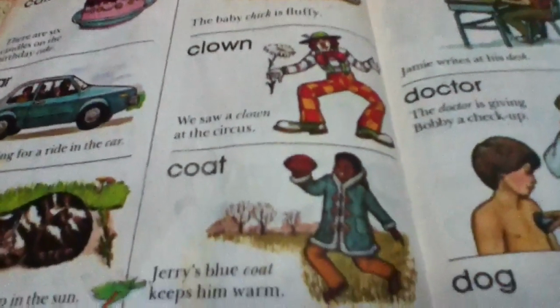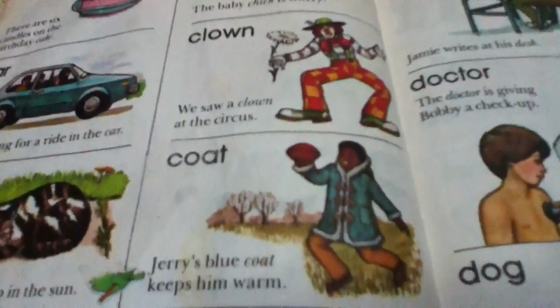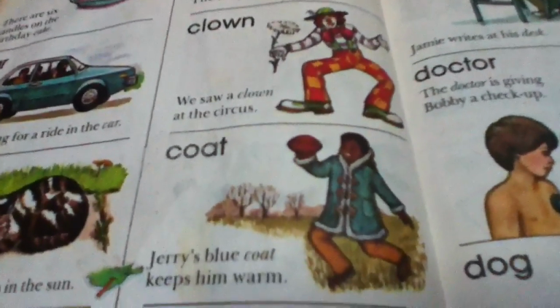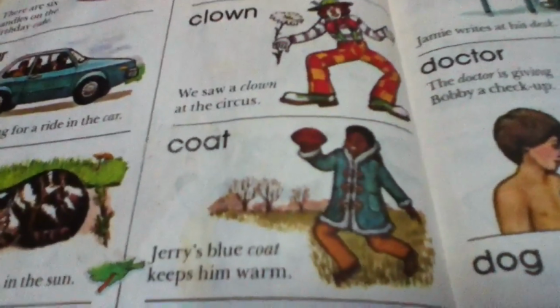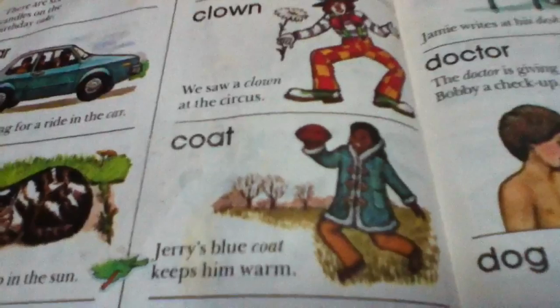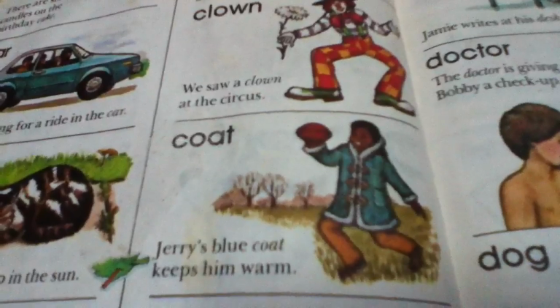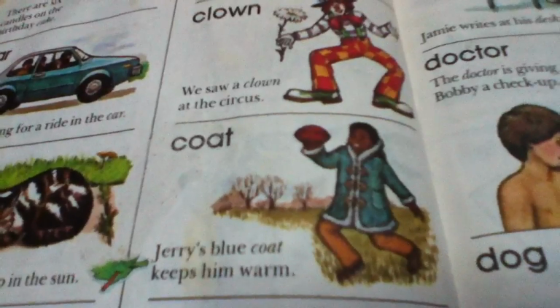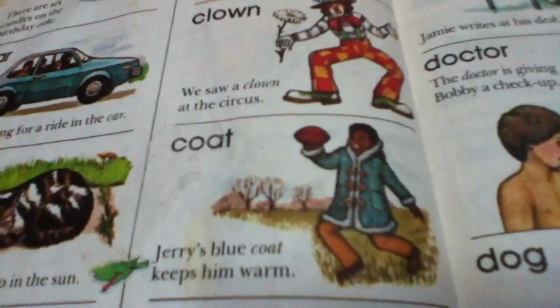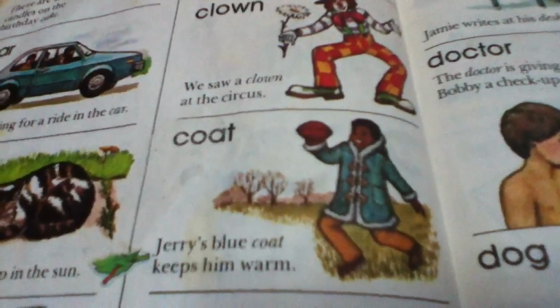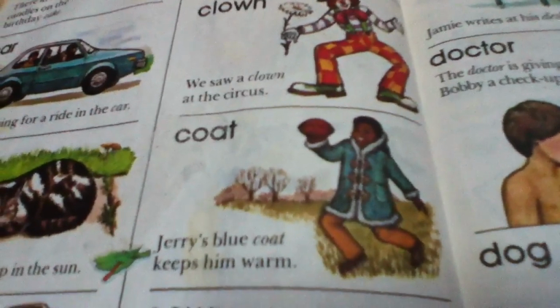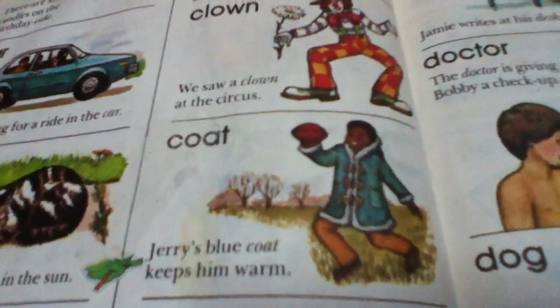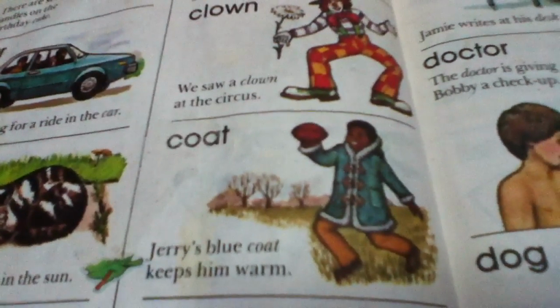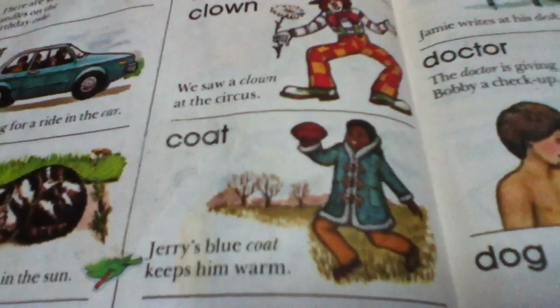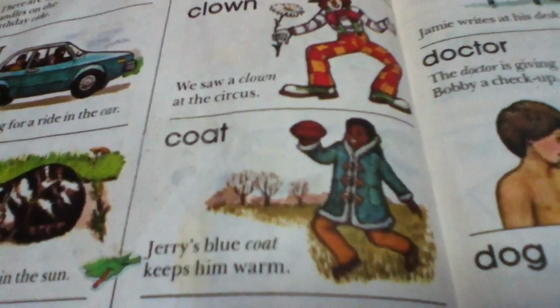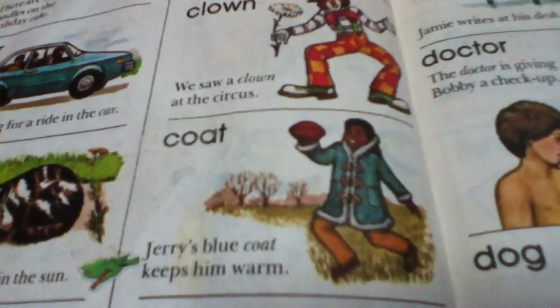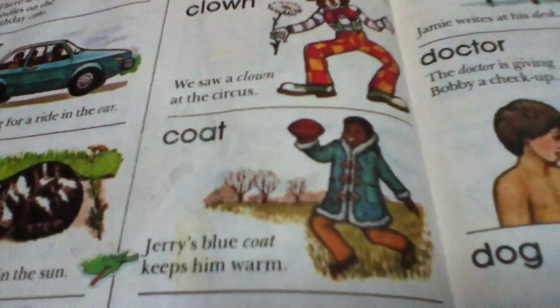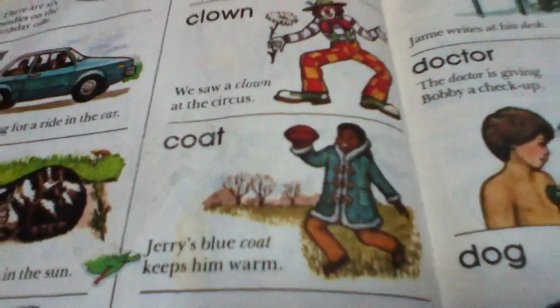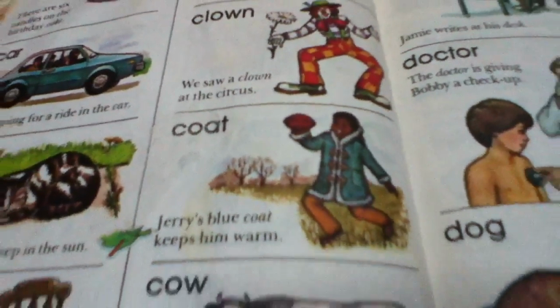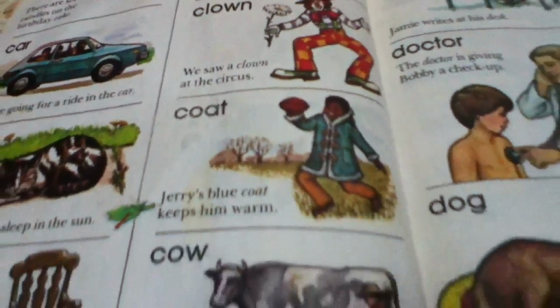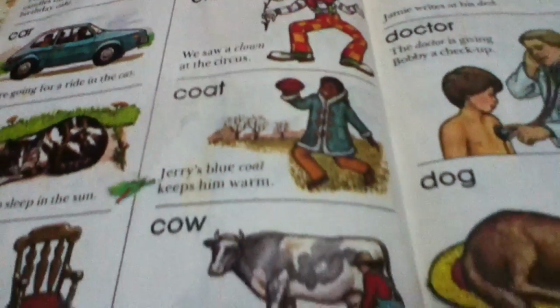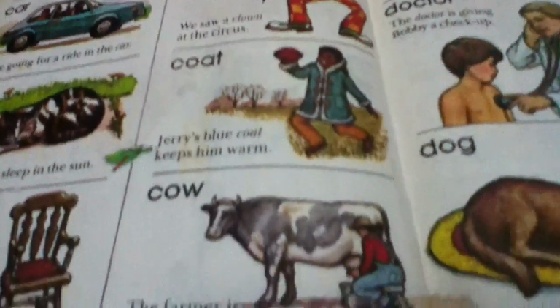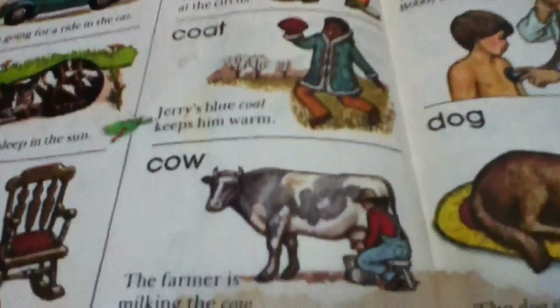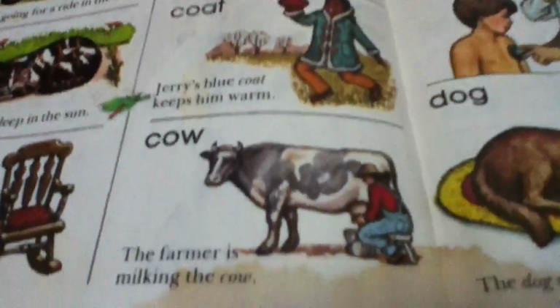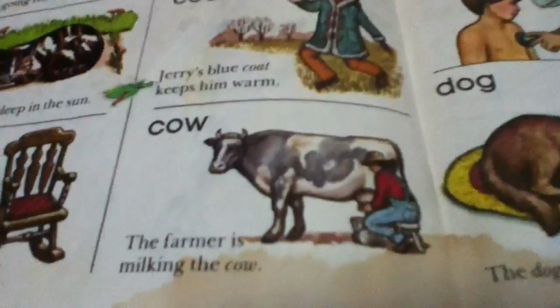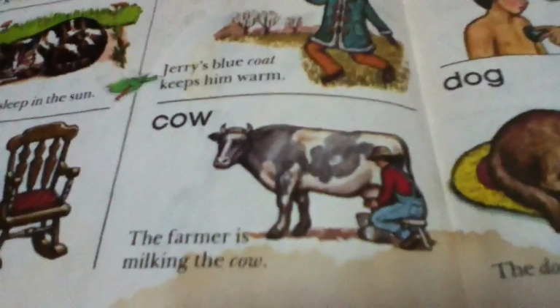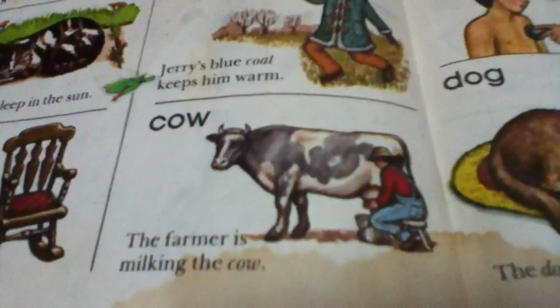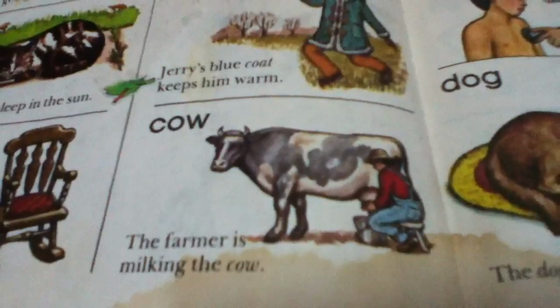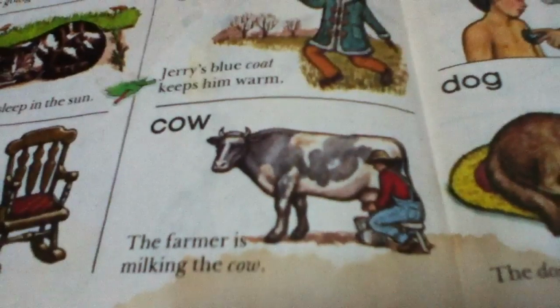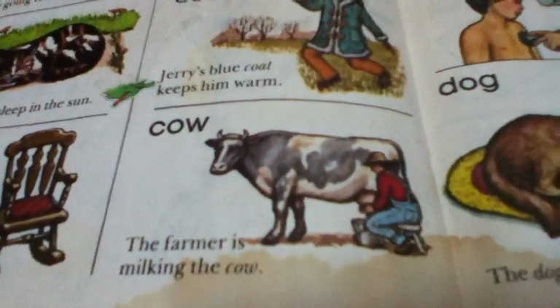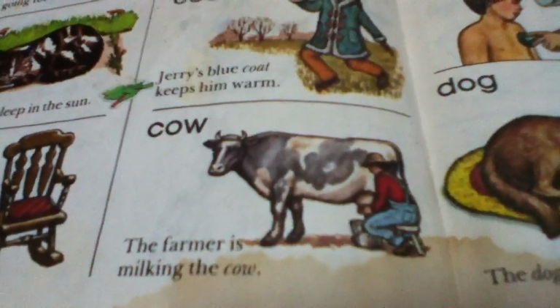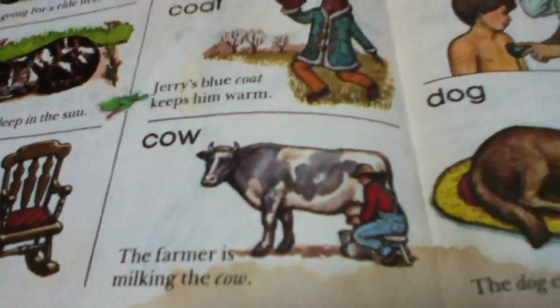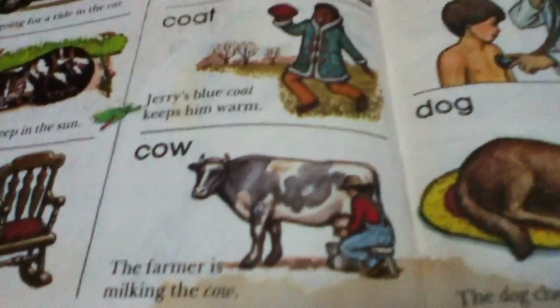Coat. Jerry's blue coat keeps him warm. Cow. The farmer is milking the cow.